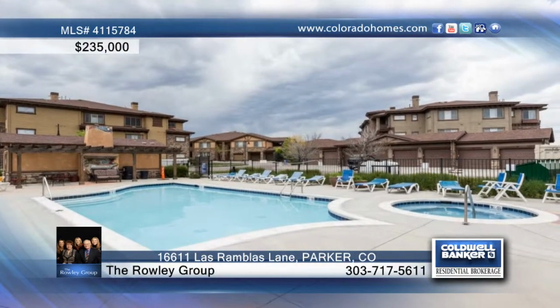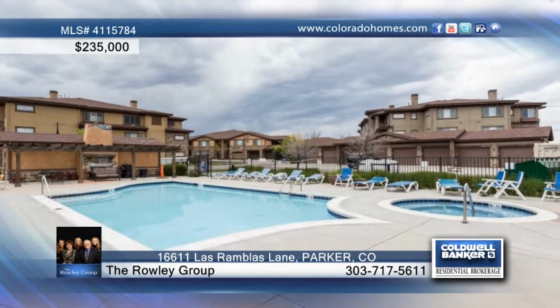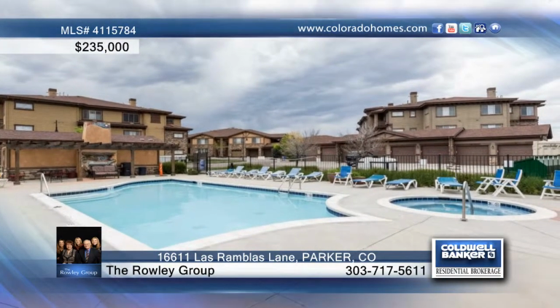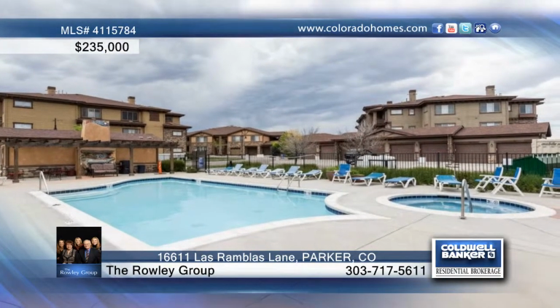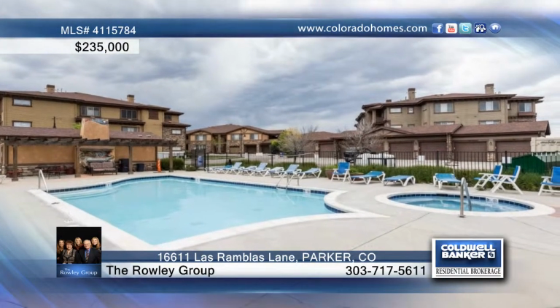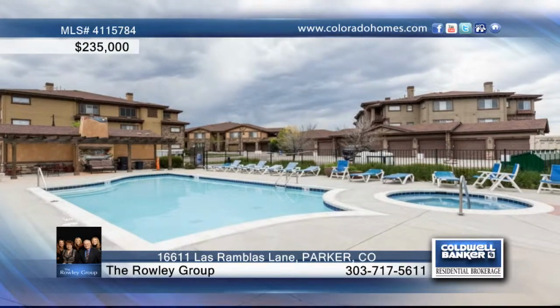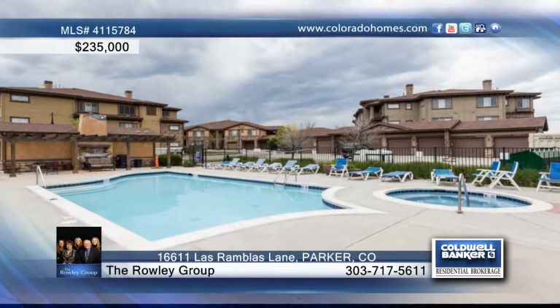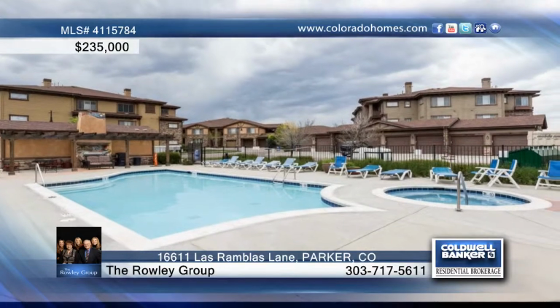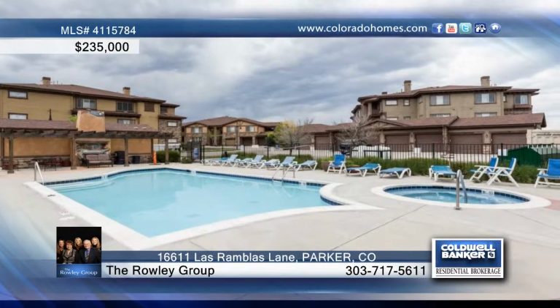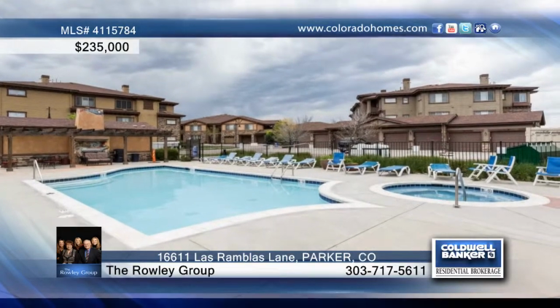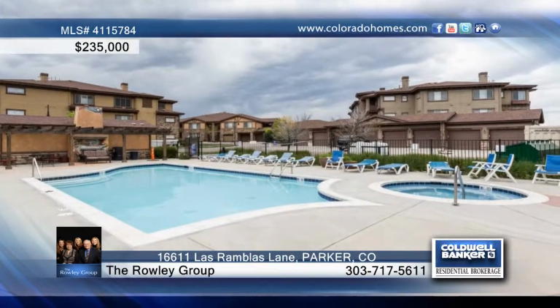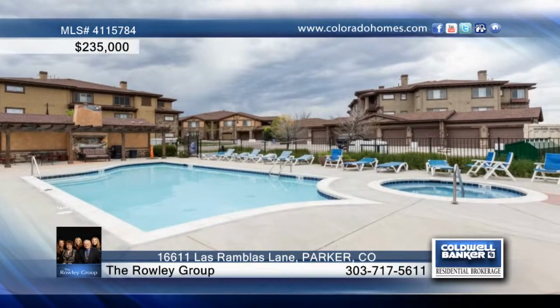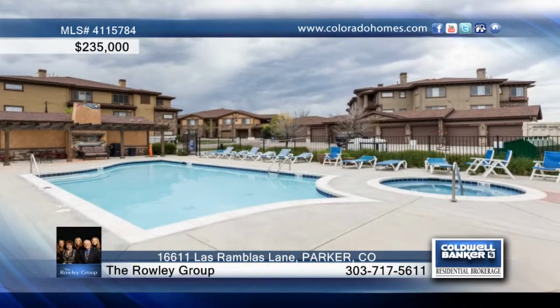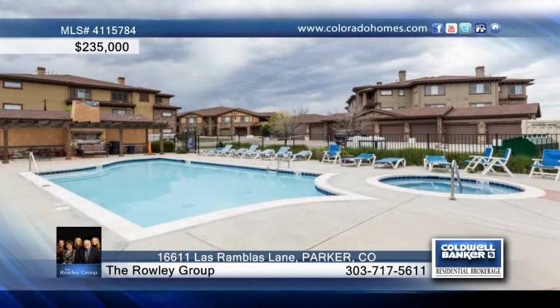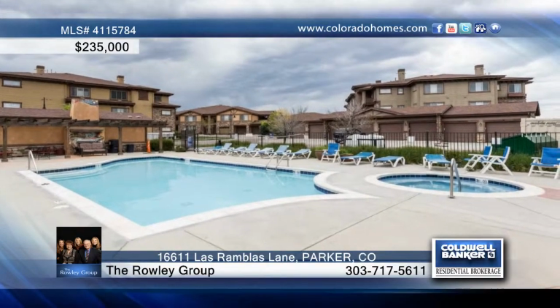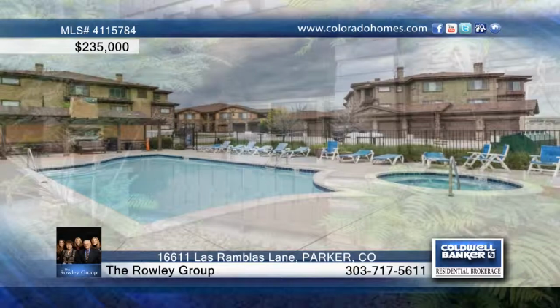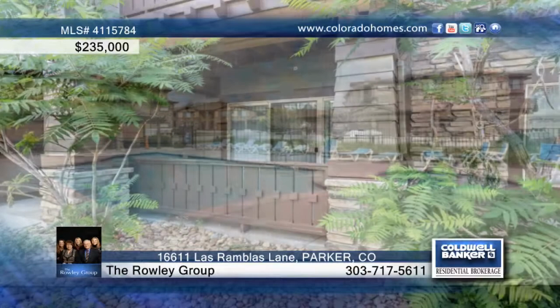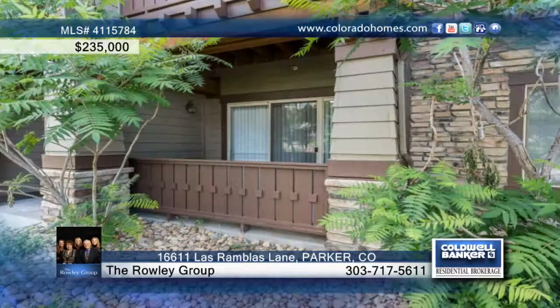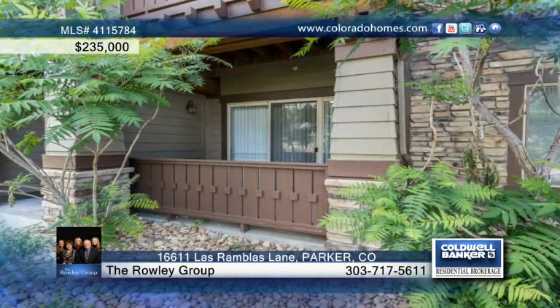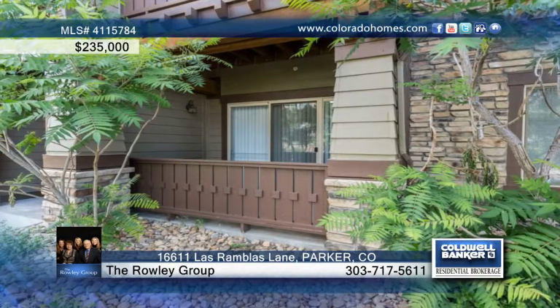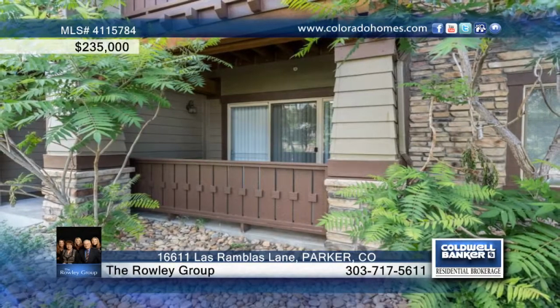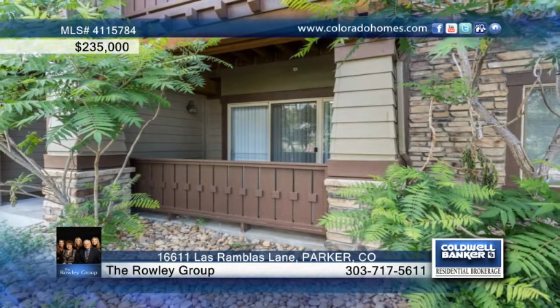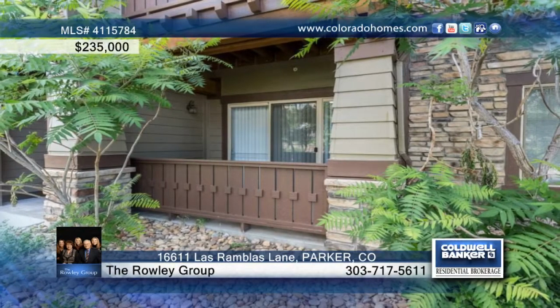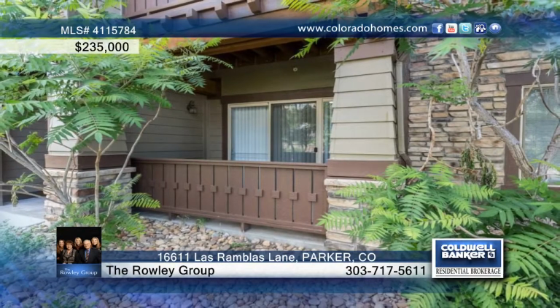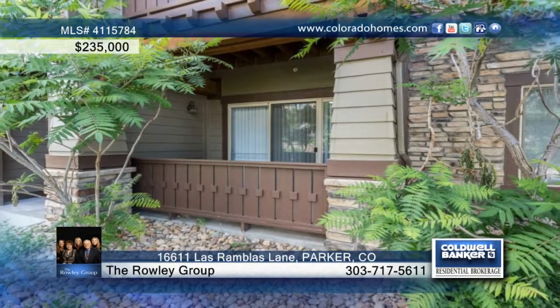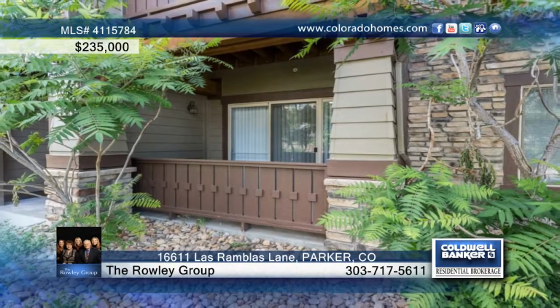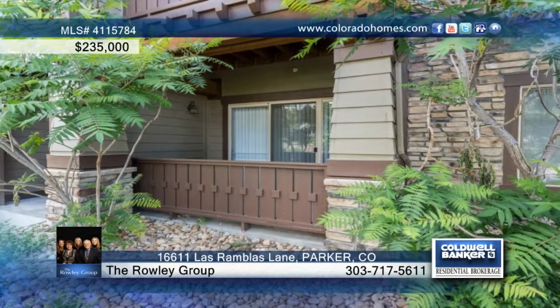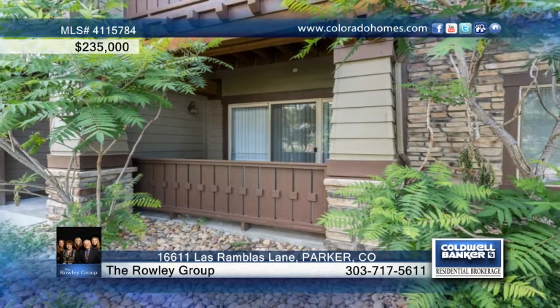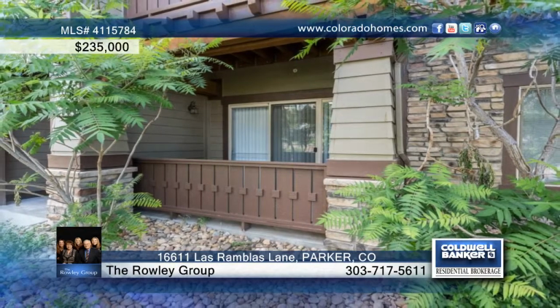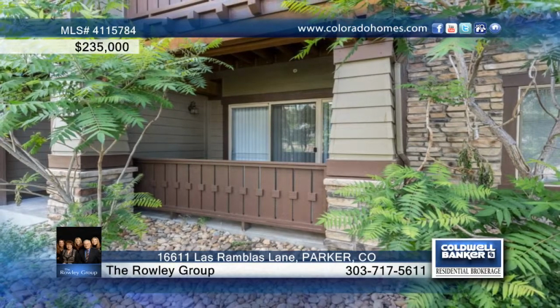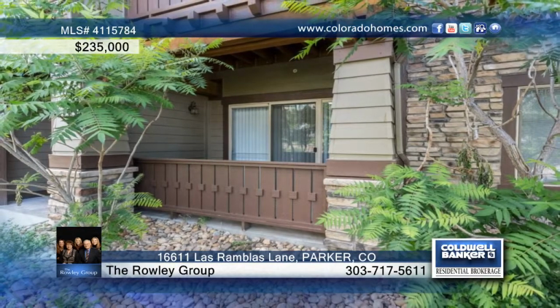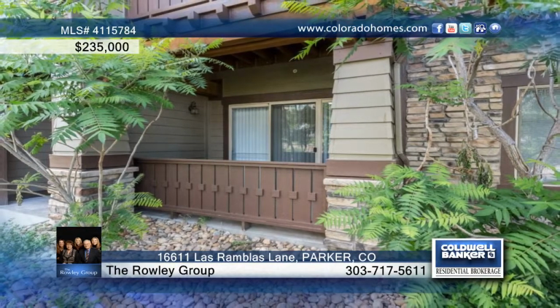The Rowley Group would love to show you everything that this home has to offer. Call now to find out more.